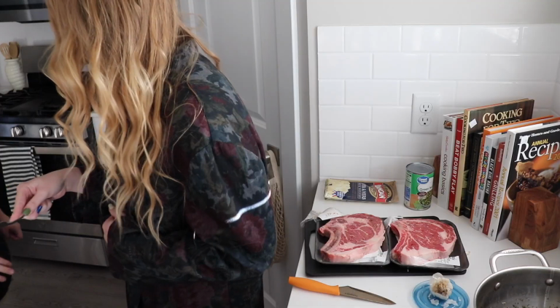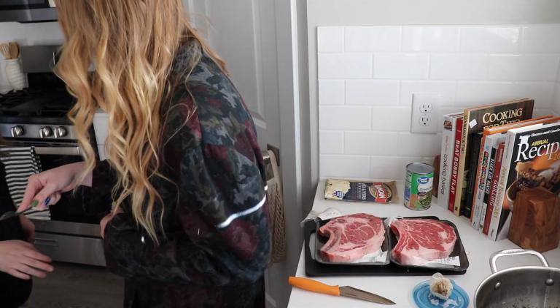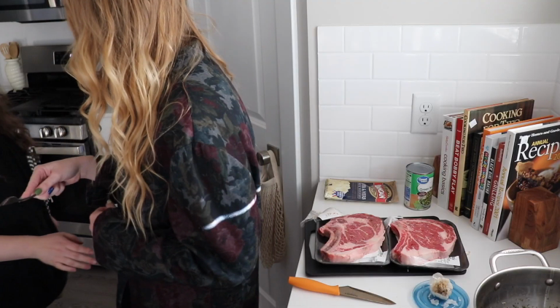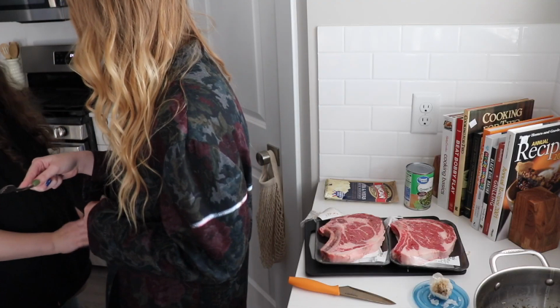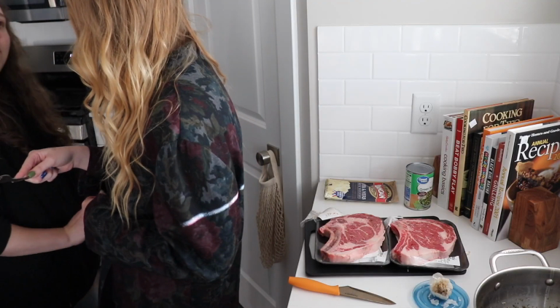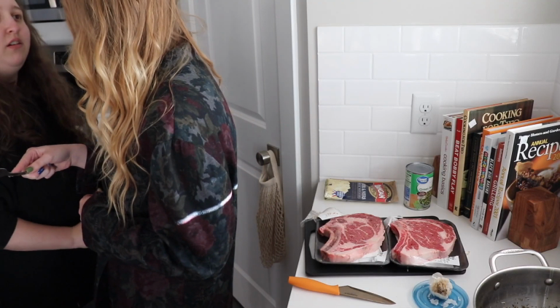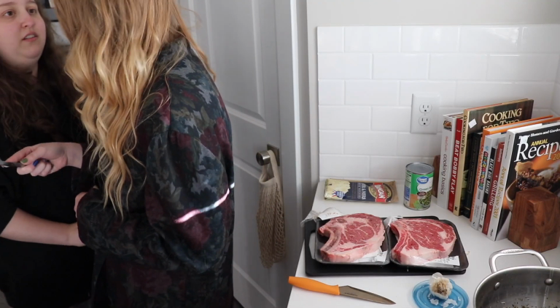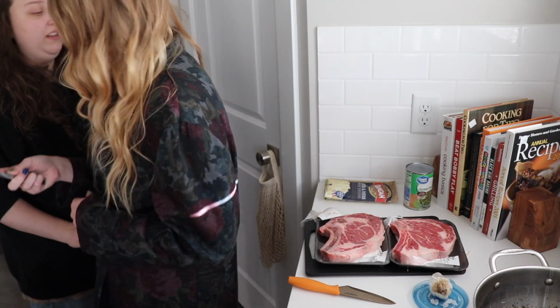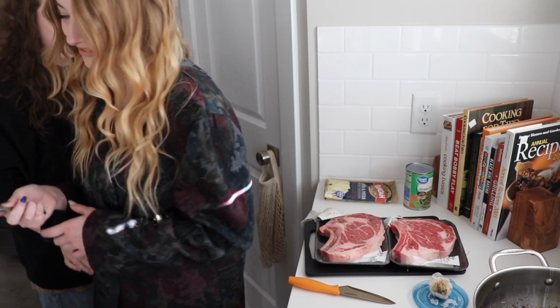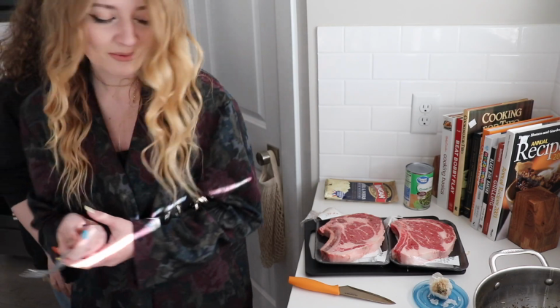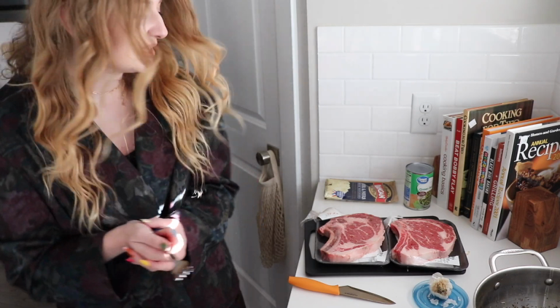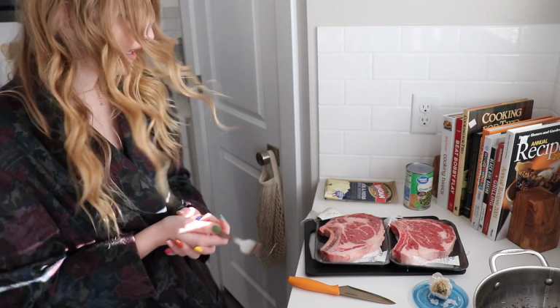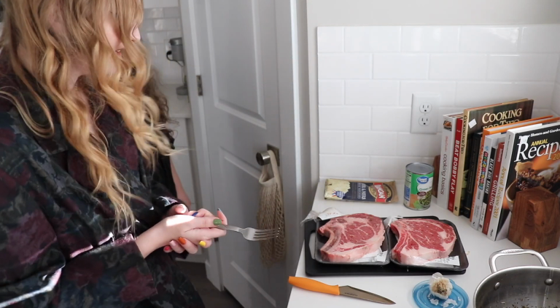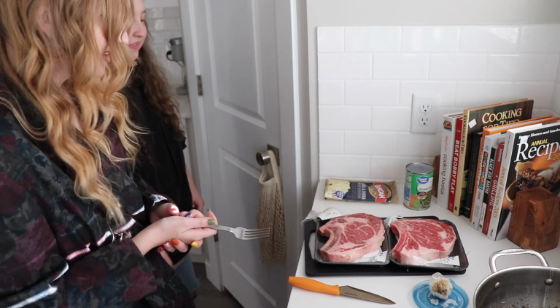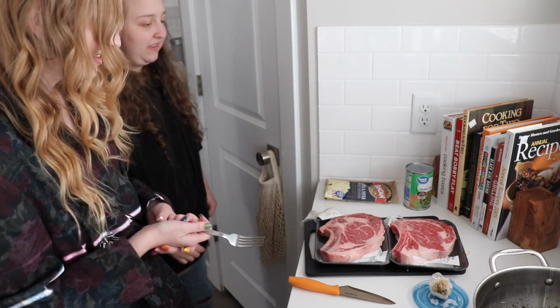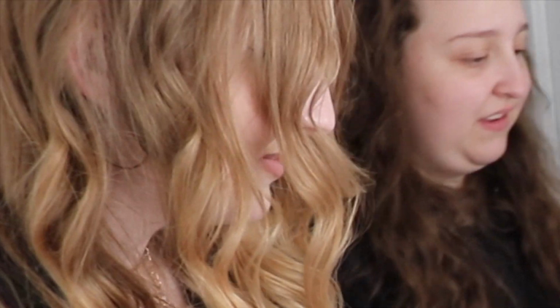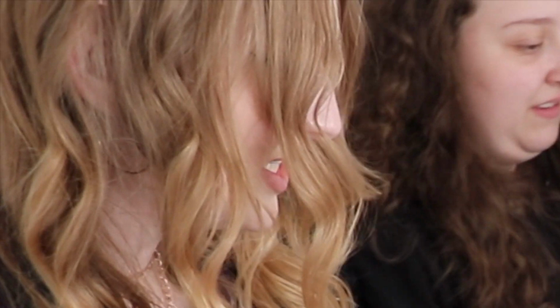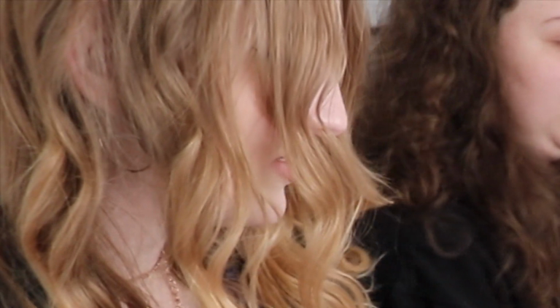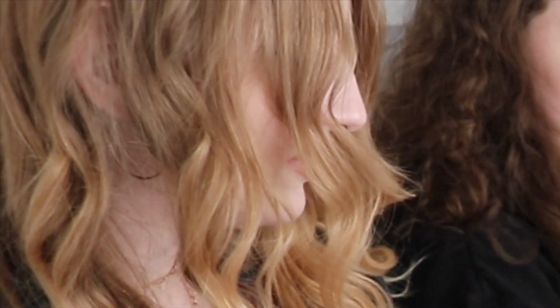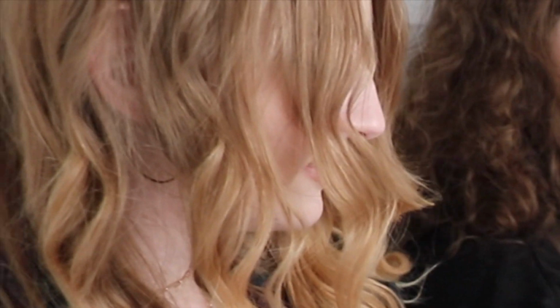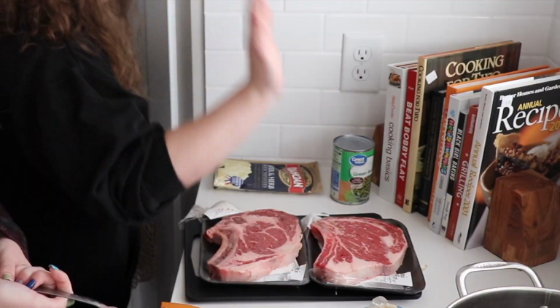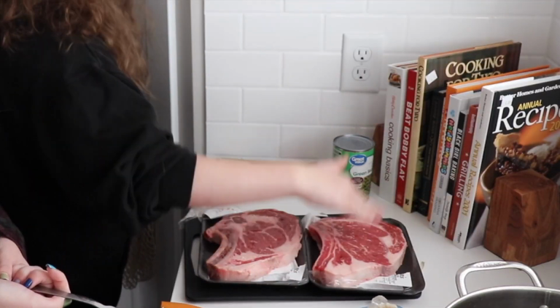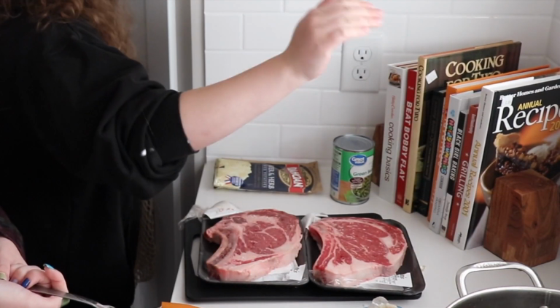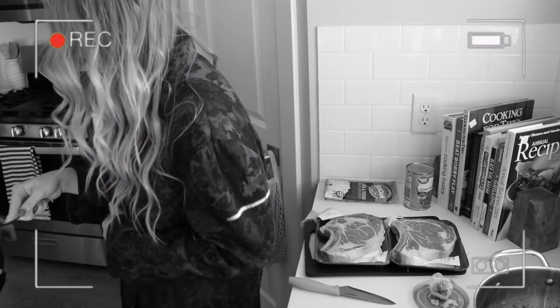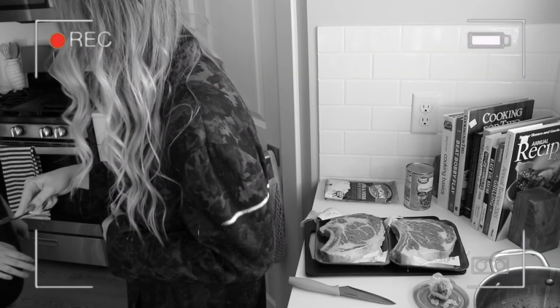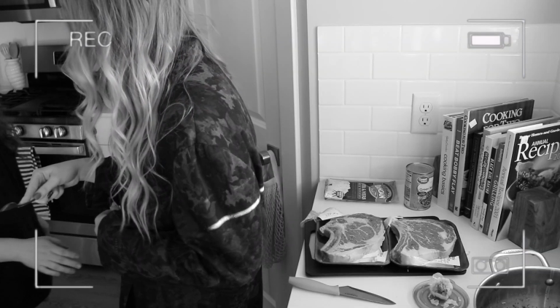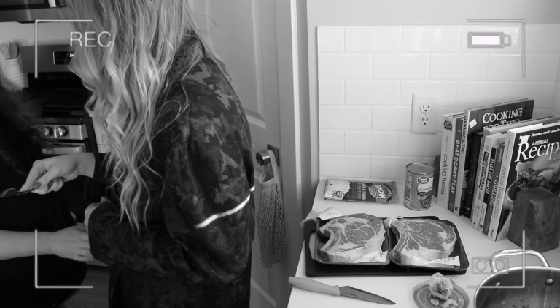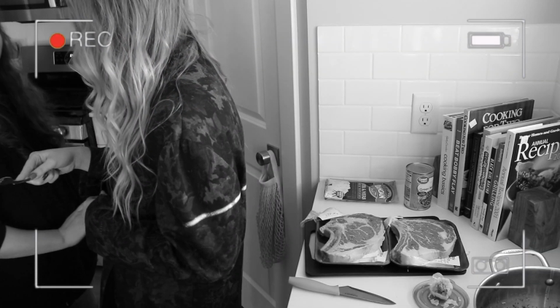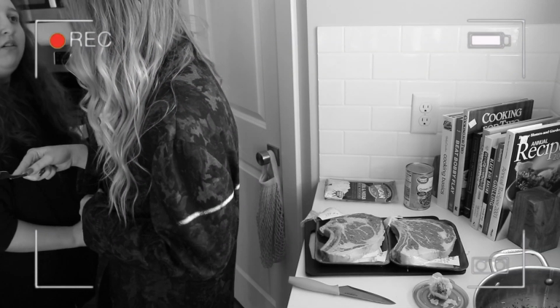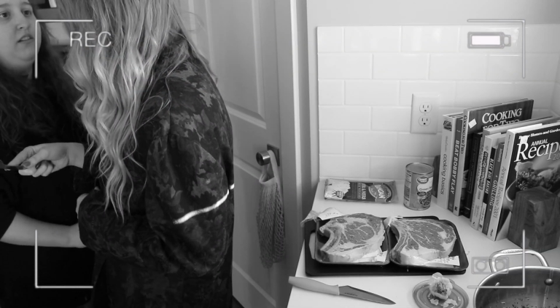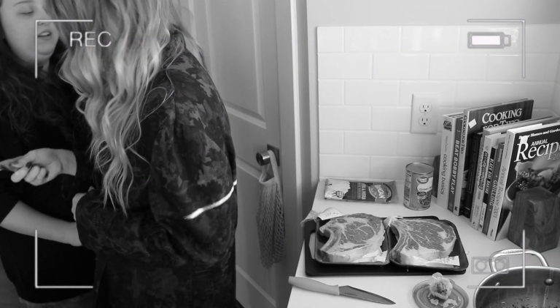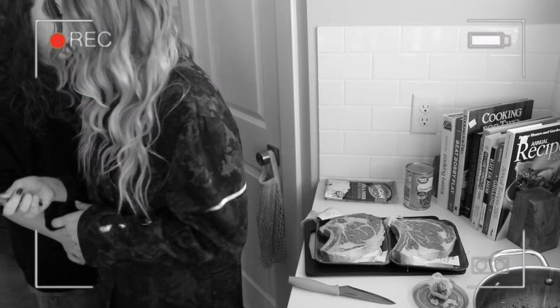Don't go too hard on it. I wasn't — it was gentle.